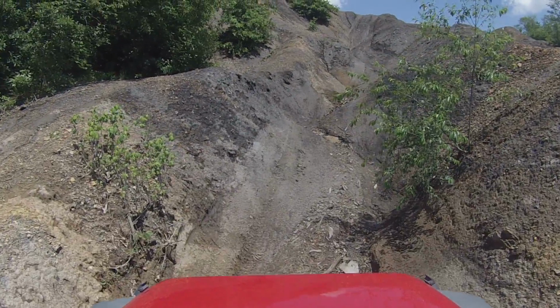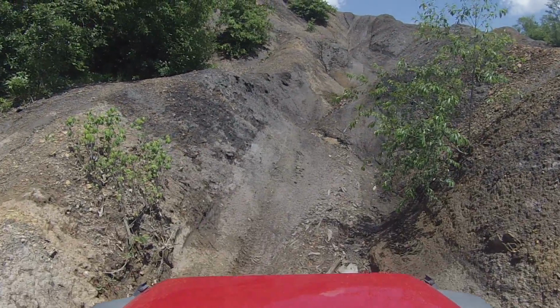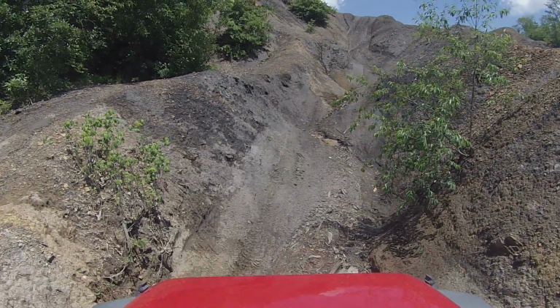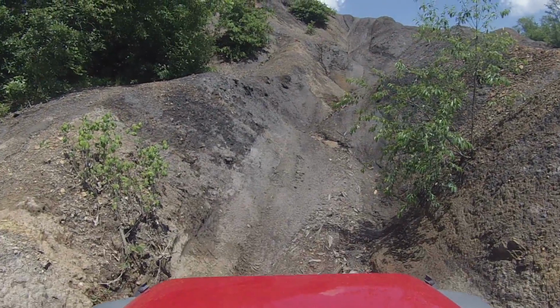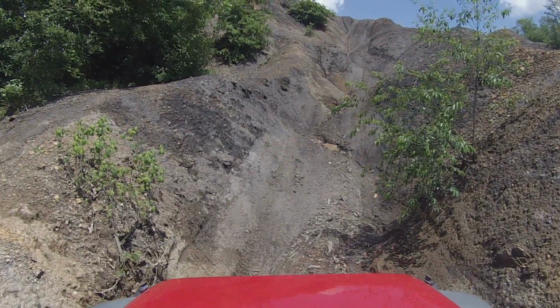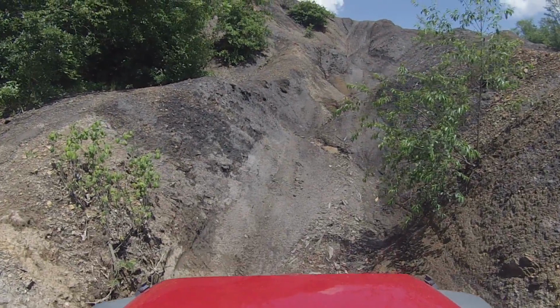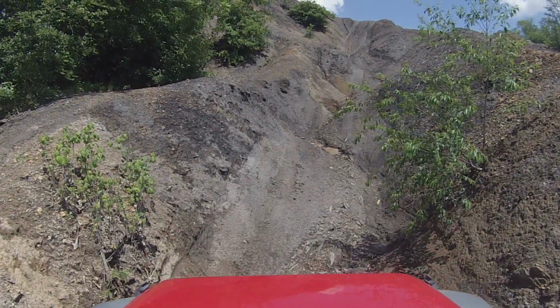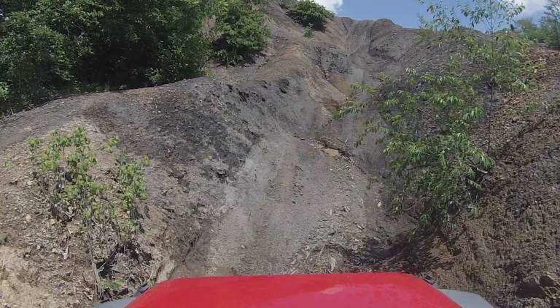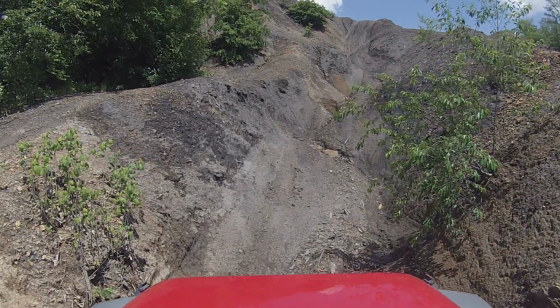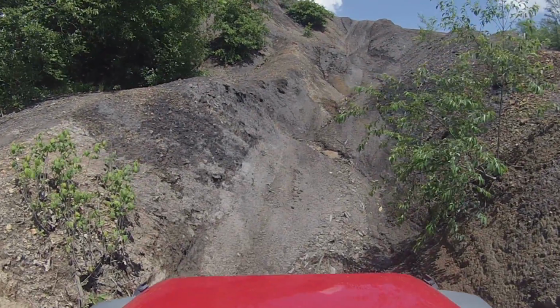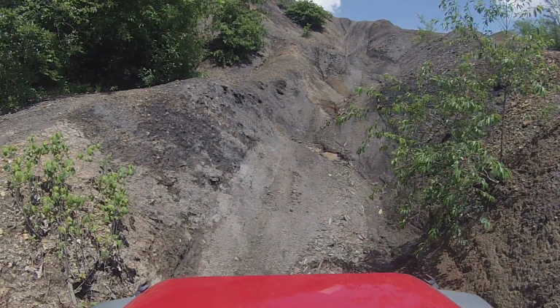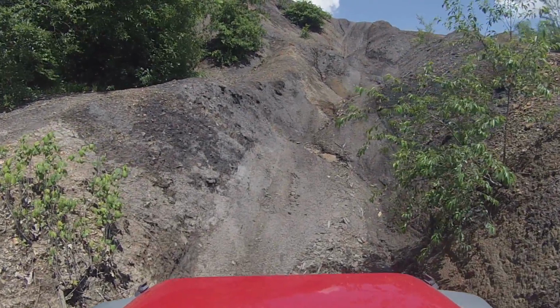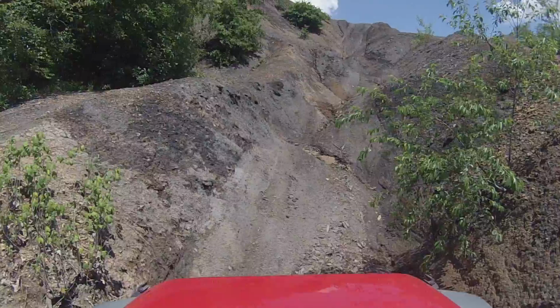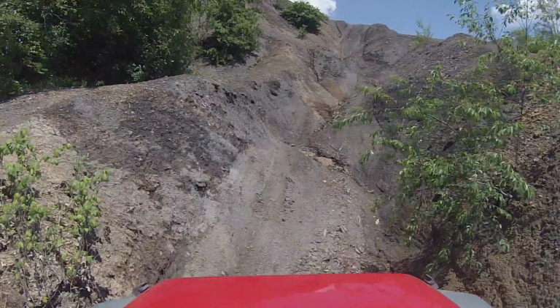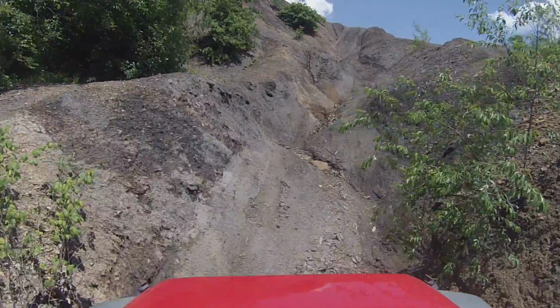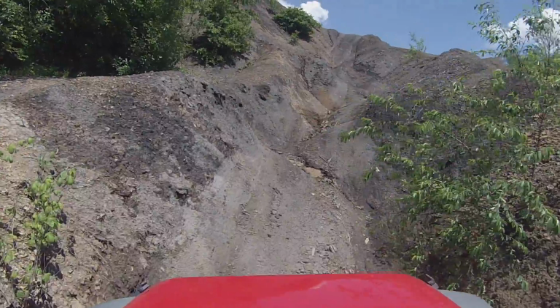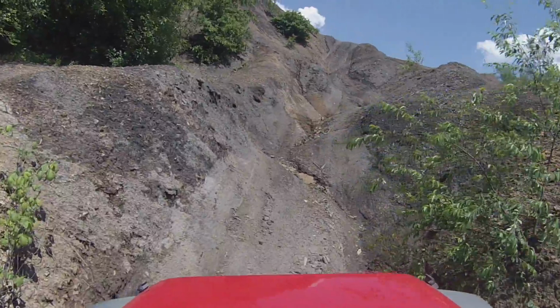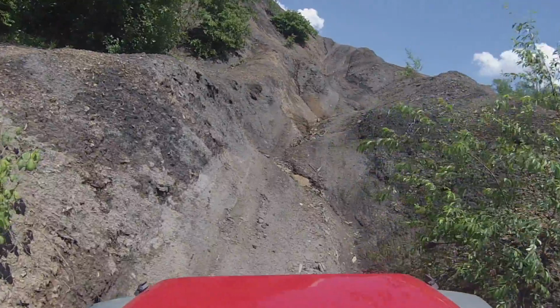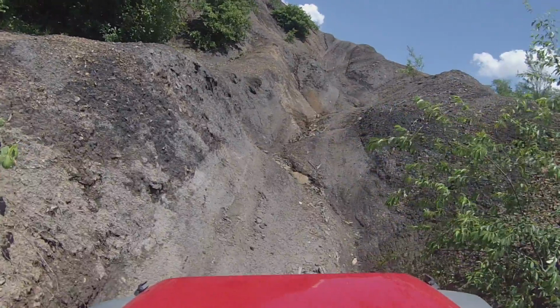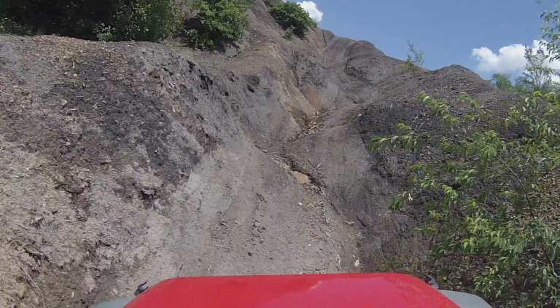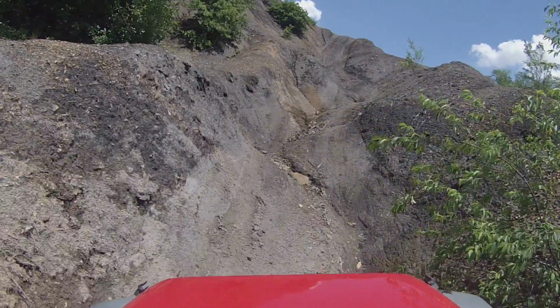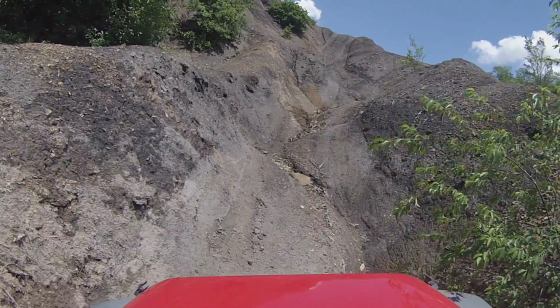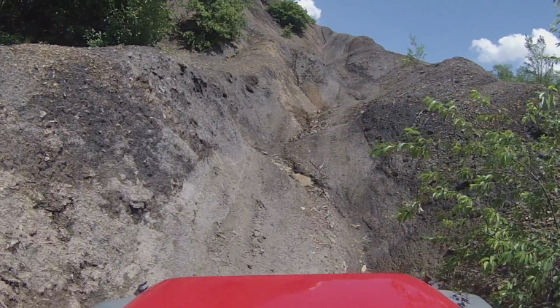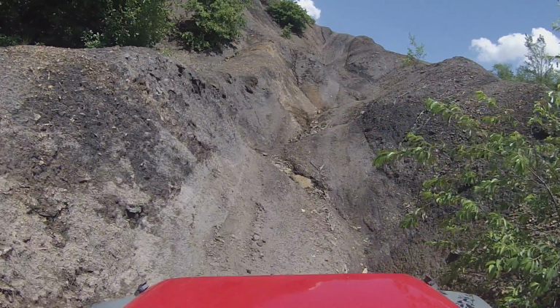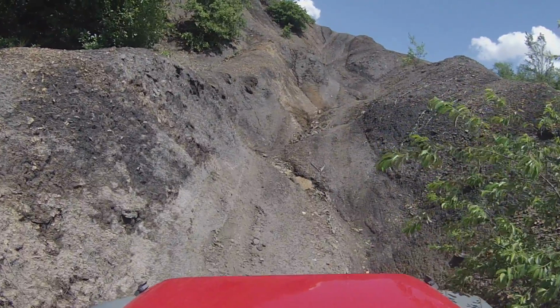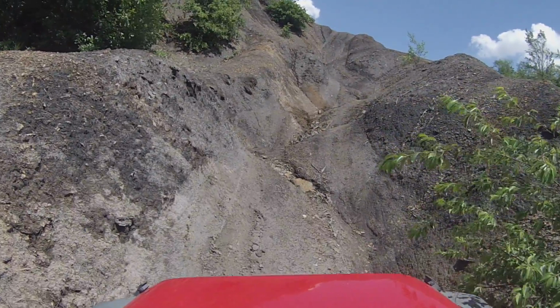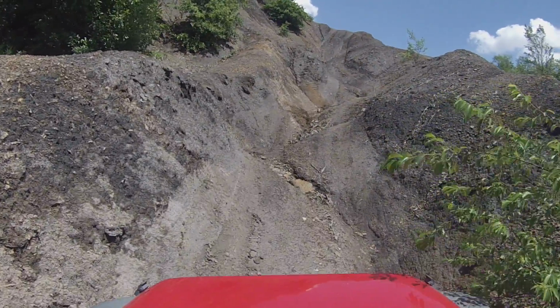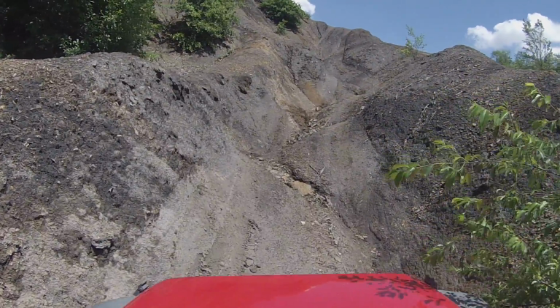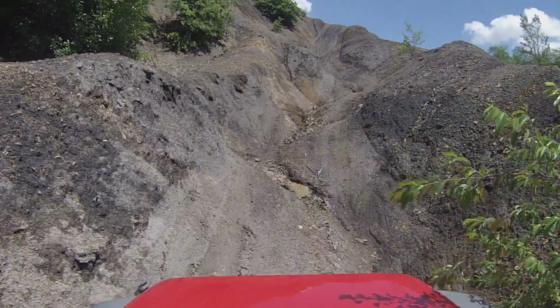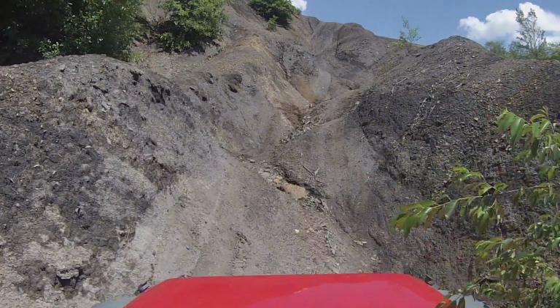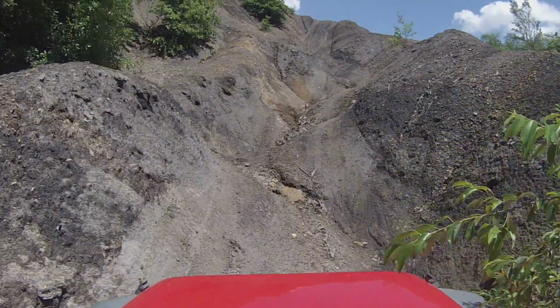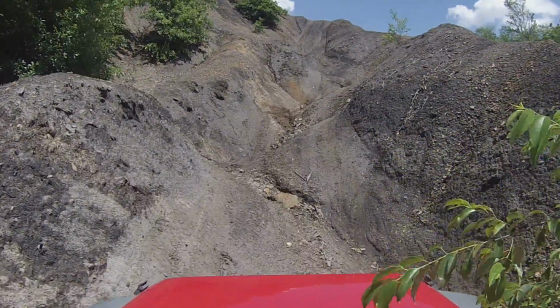So you say you've been off-roading before? Yeah, with a silo chip.